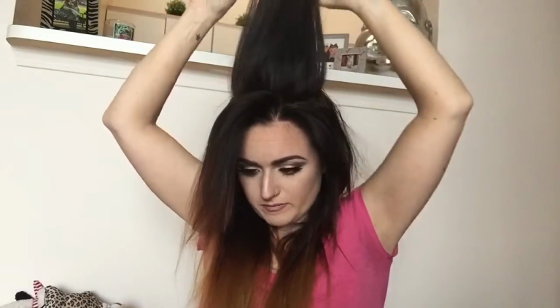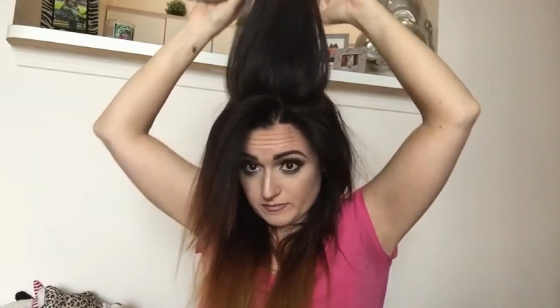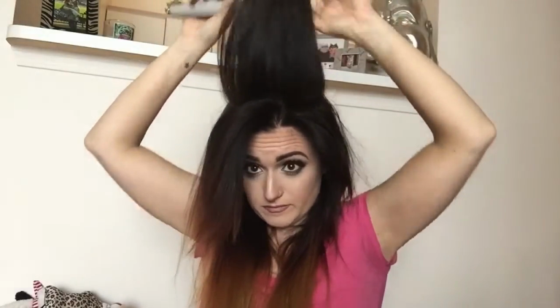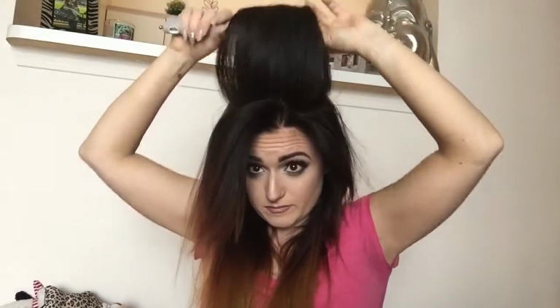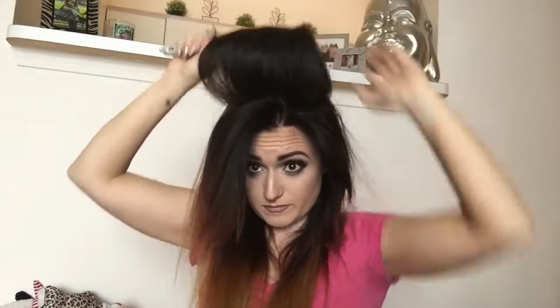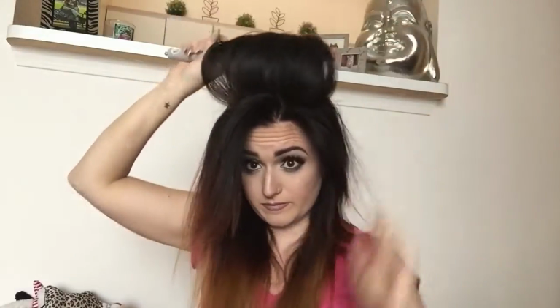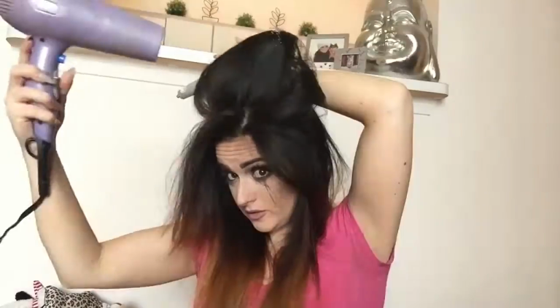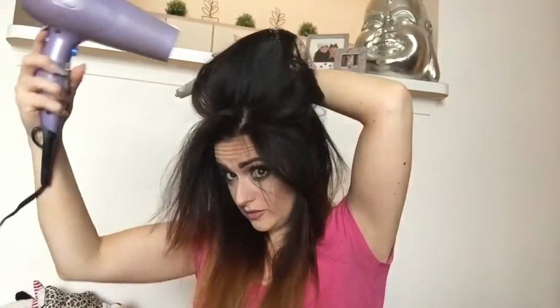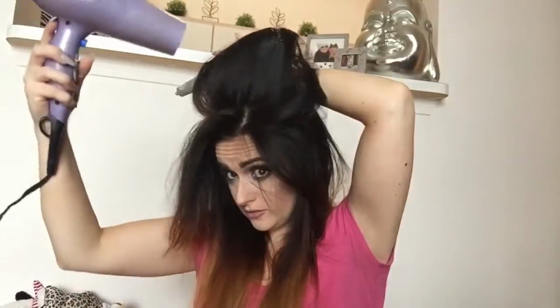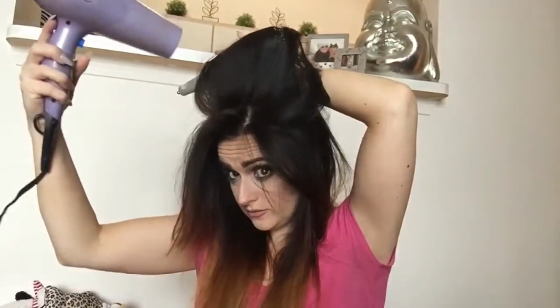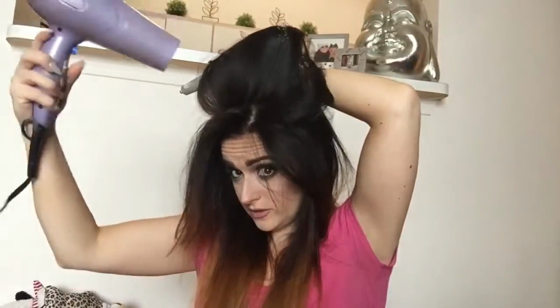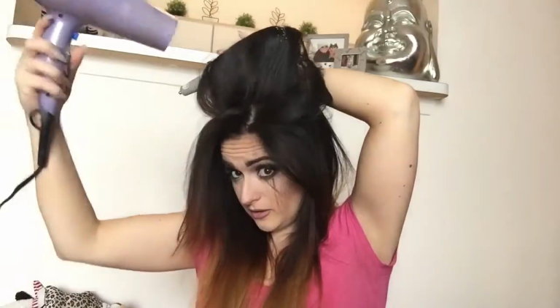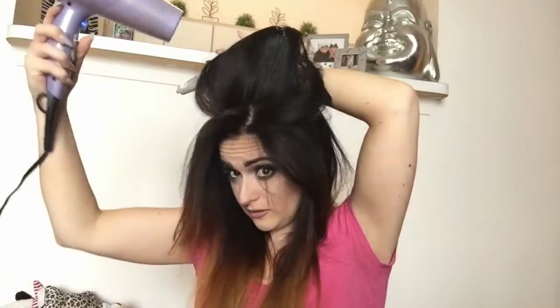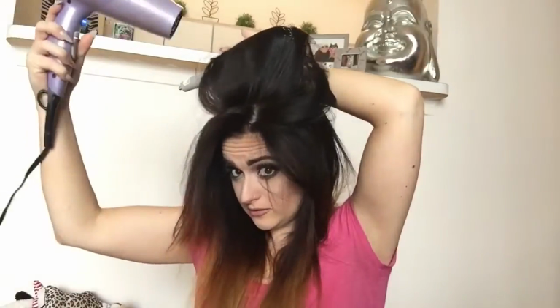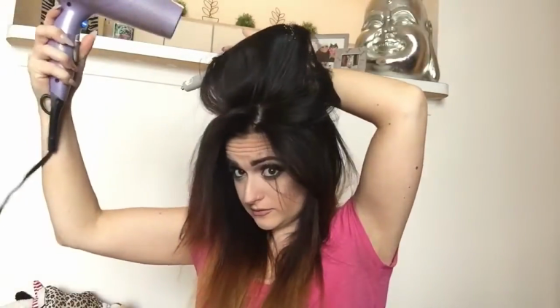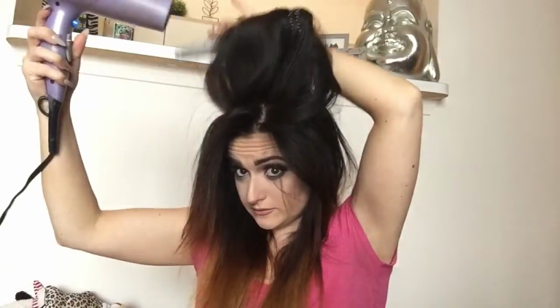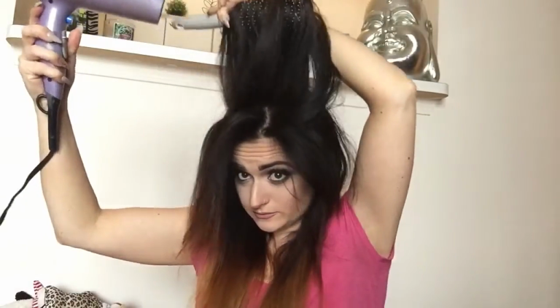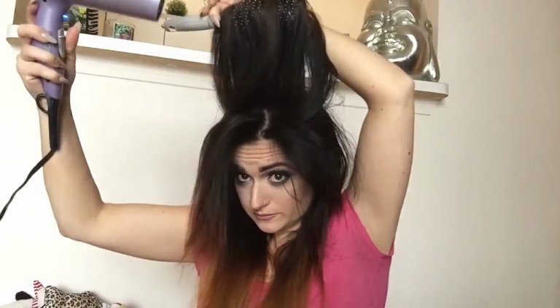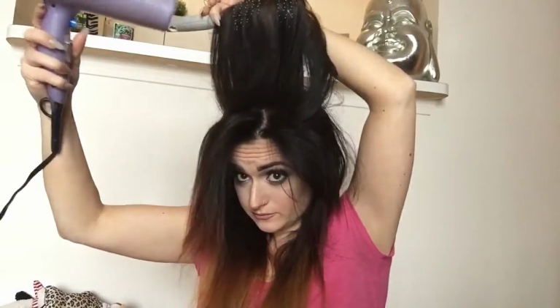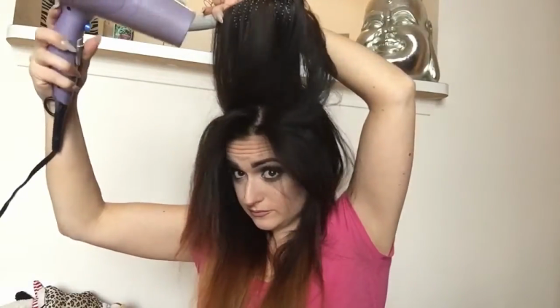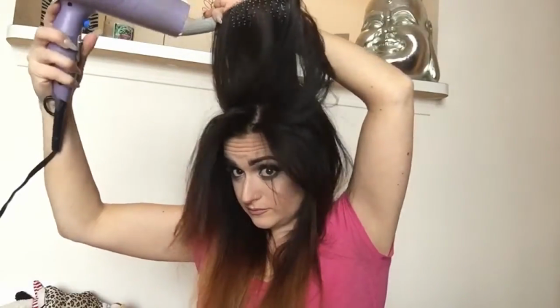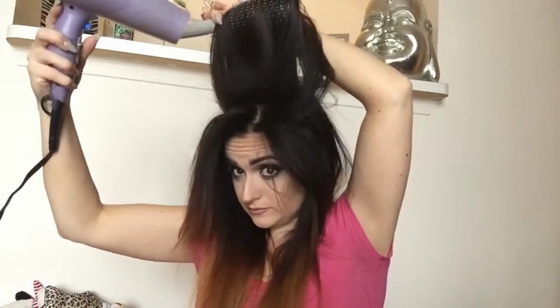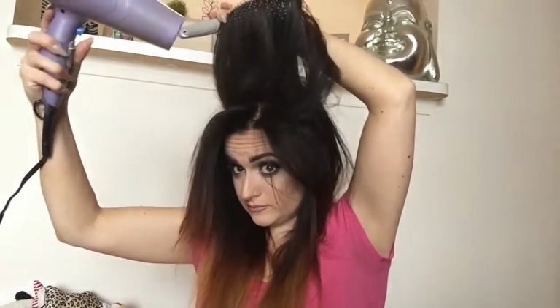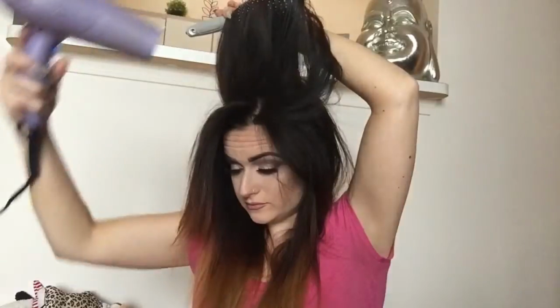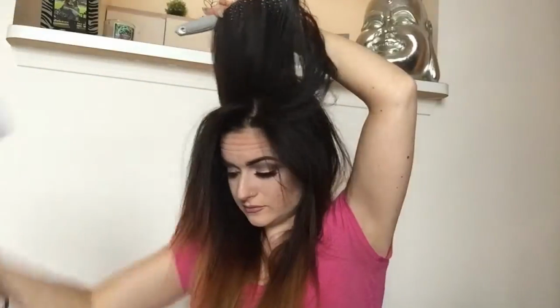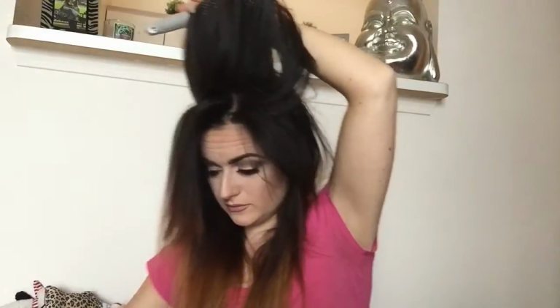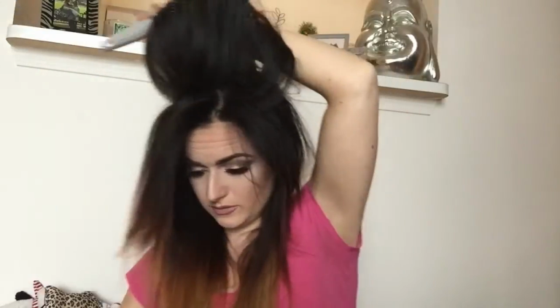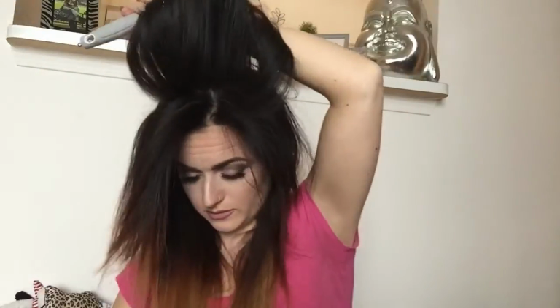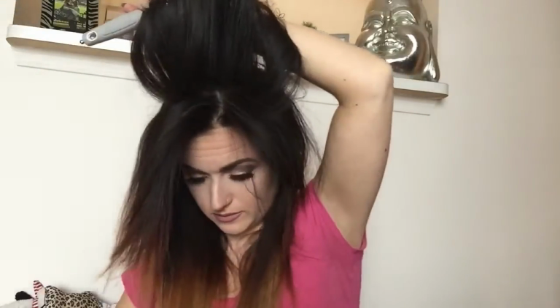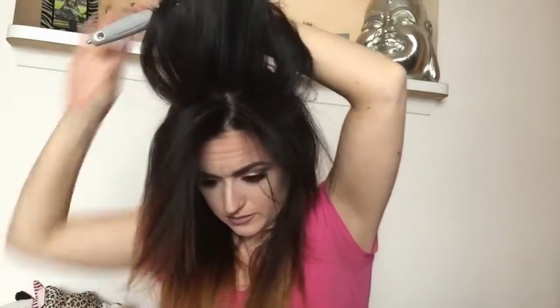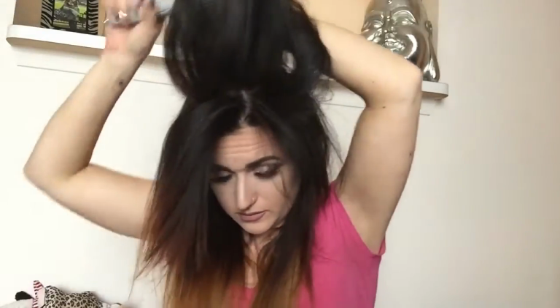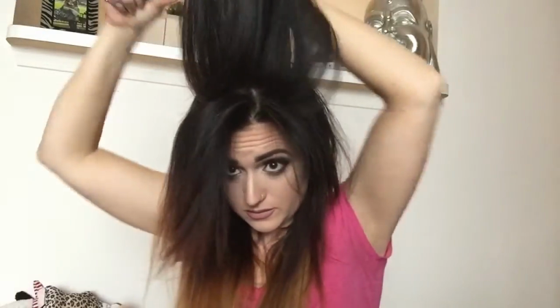I'm going to wrap the crown section around the brush, heat it with my blow dryer, and actually hold it for a second to let it cool, just for a little extra body on top.